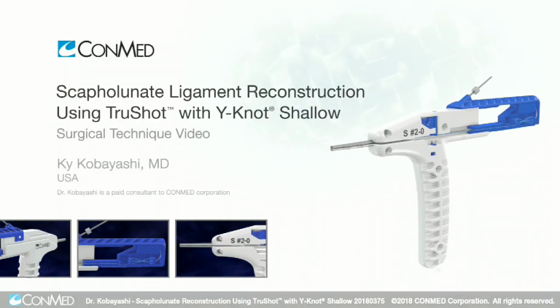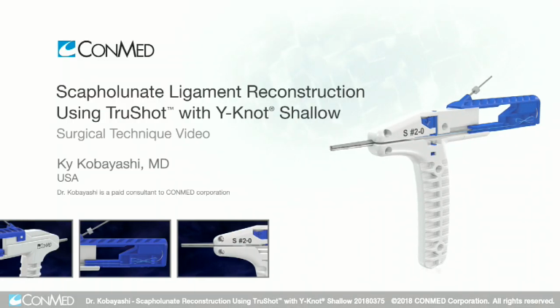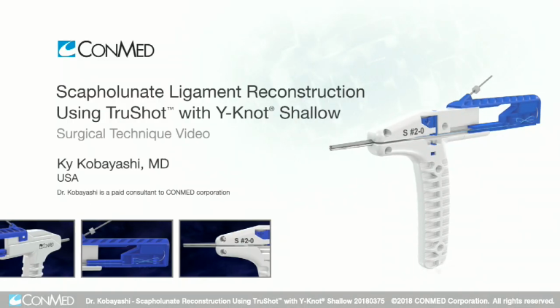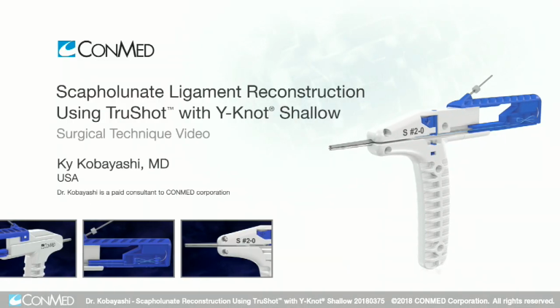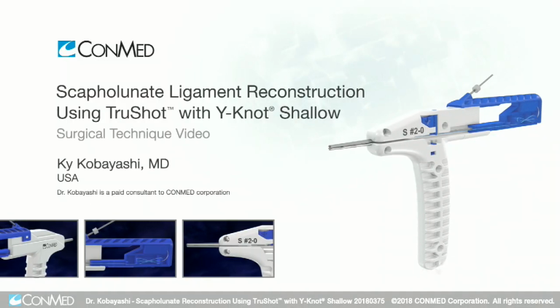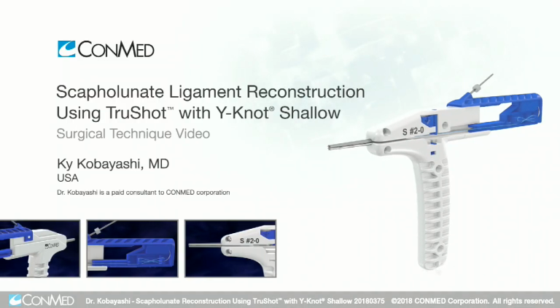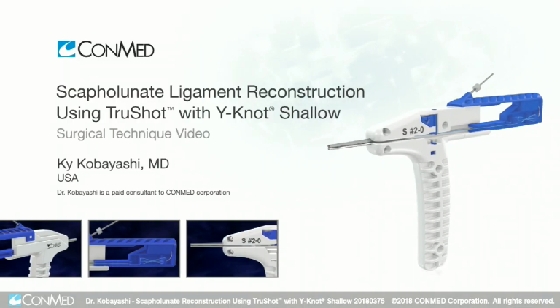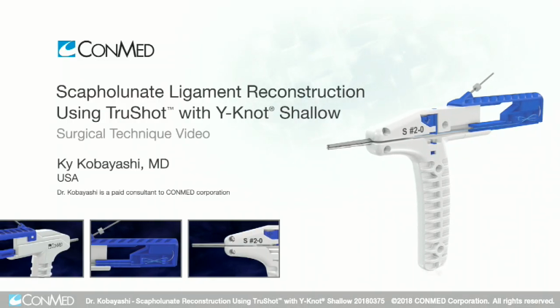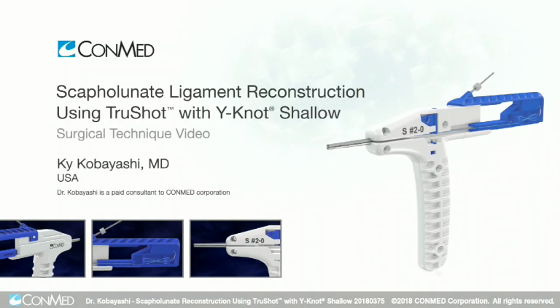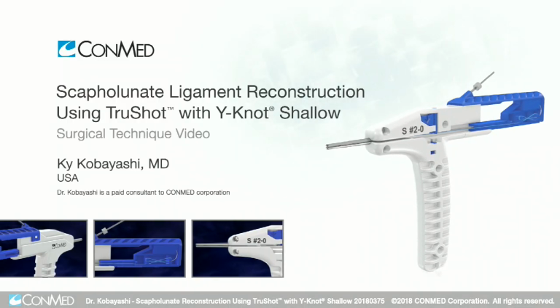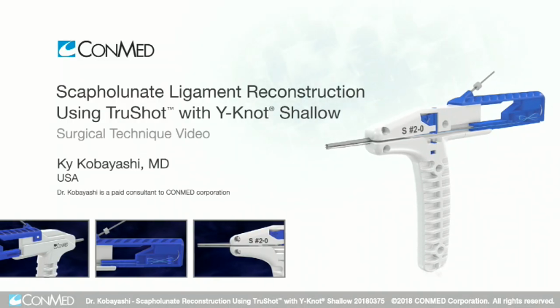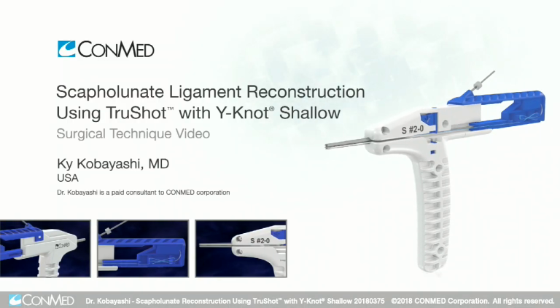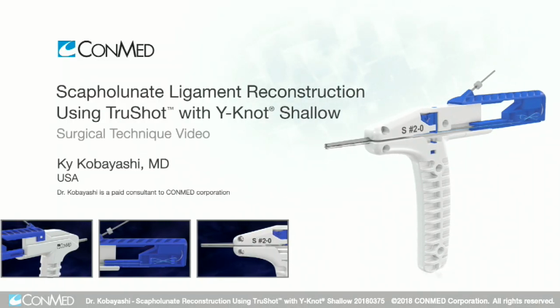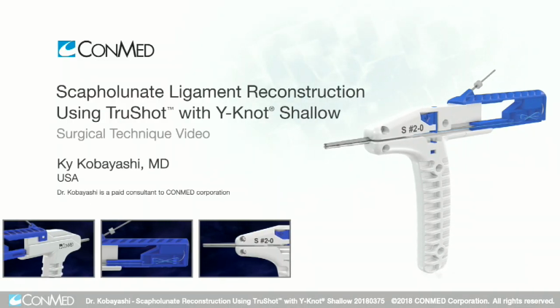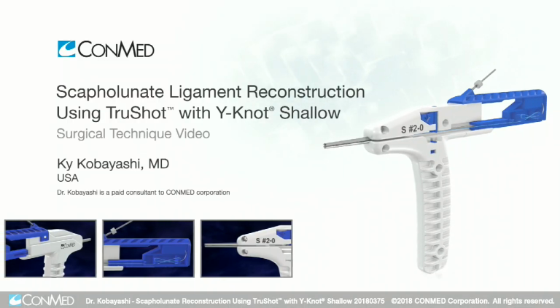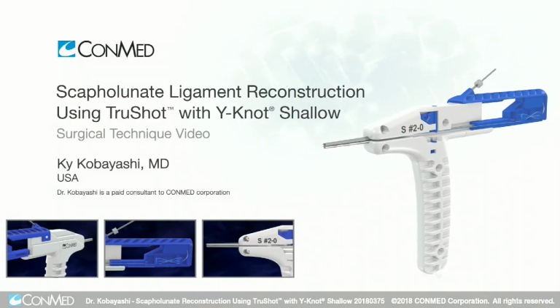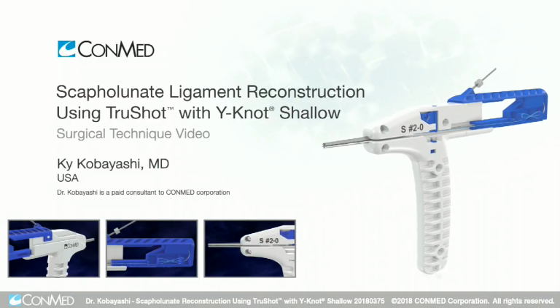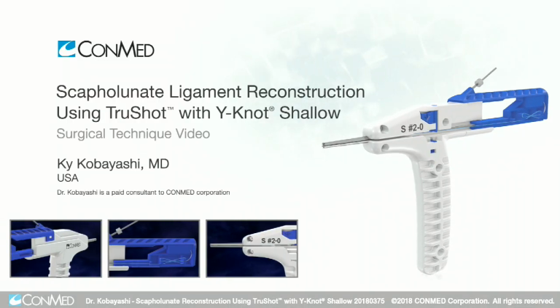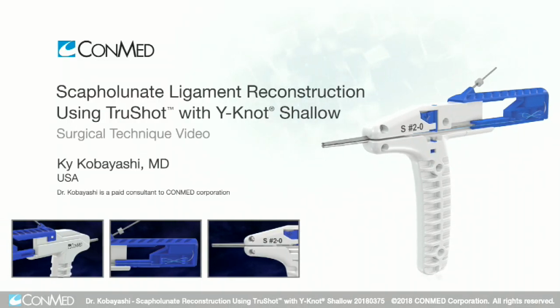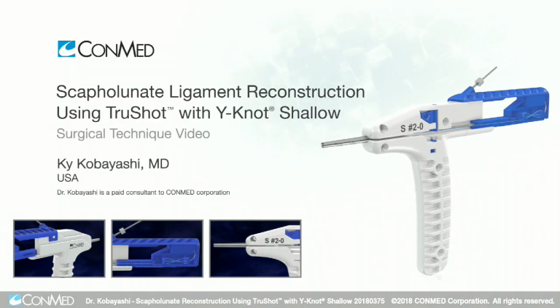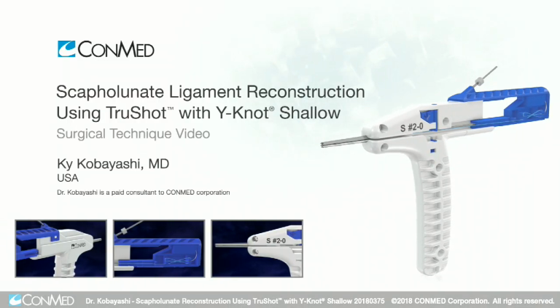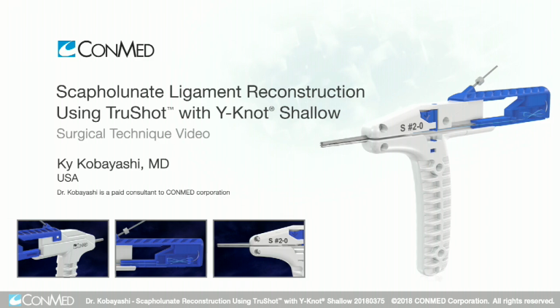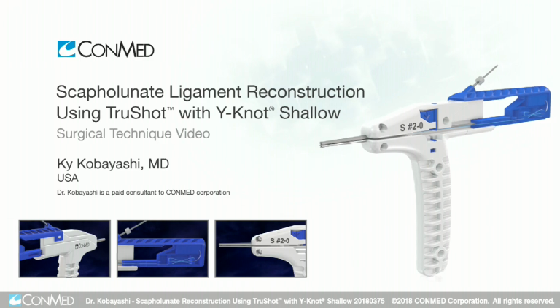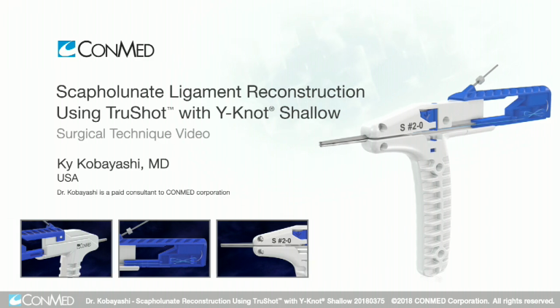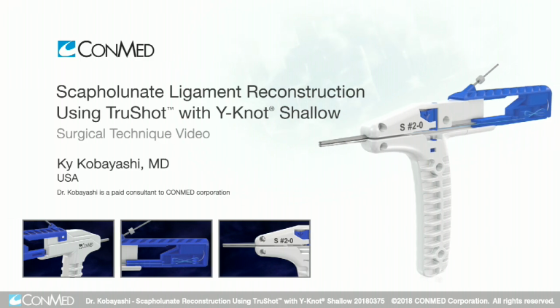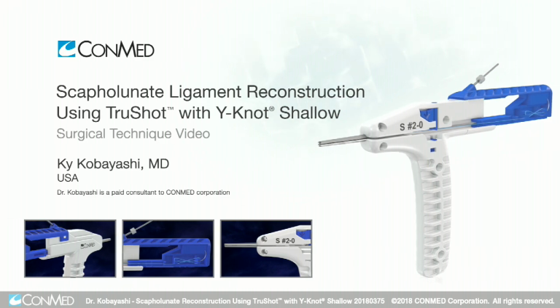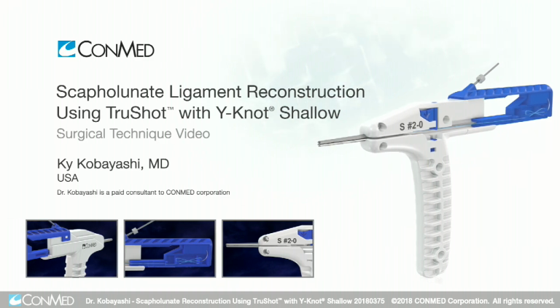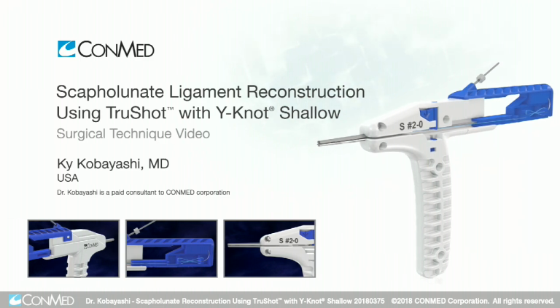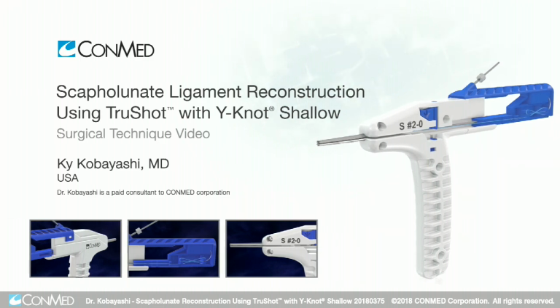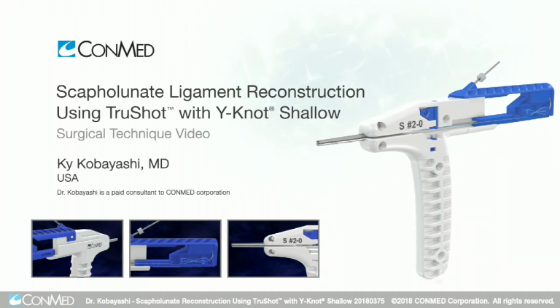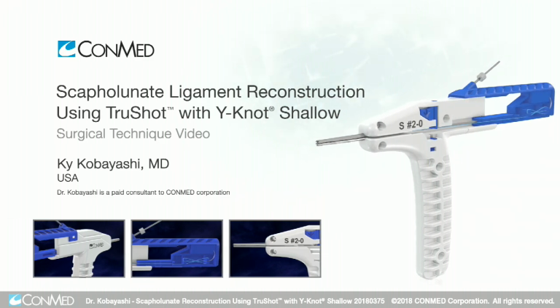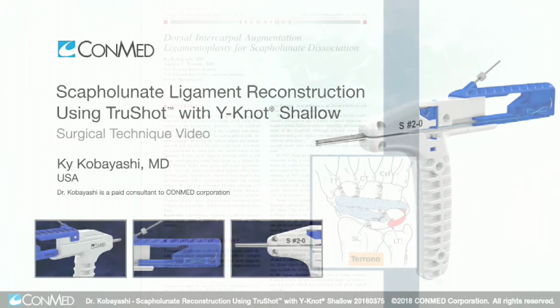Hi, this is Kai Kobayashi. I'm from Colorado Springs, Colorado. This is a reconstruction of the scapholunate ligament.